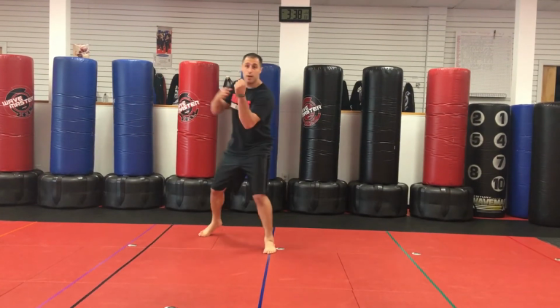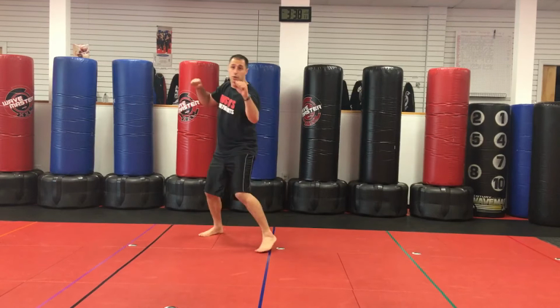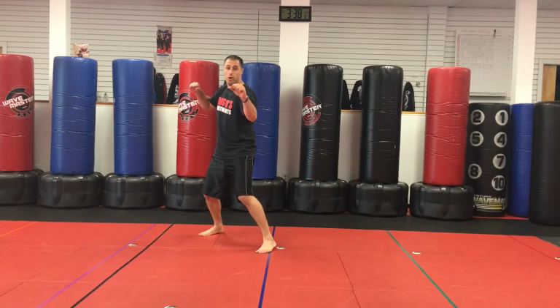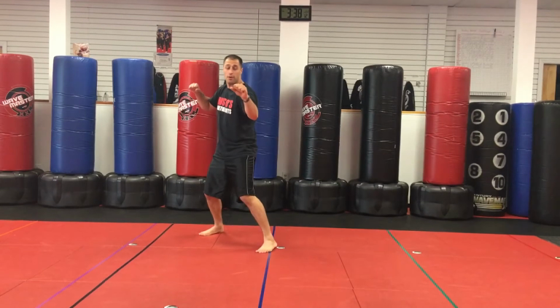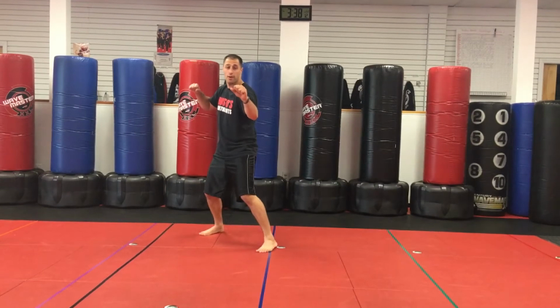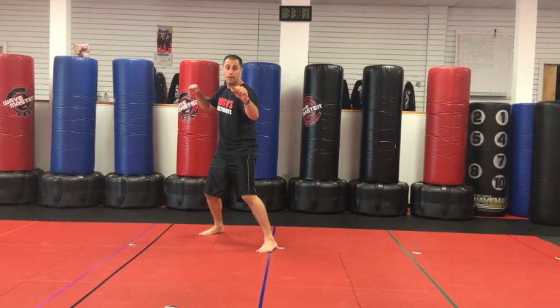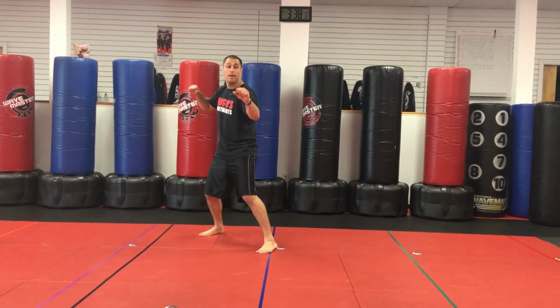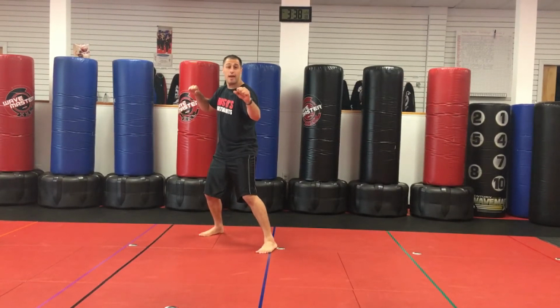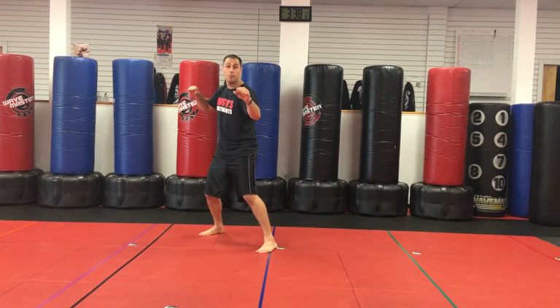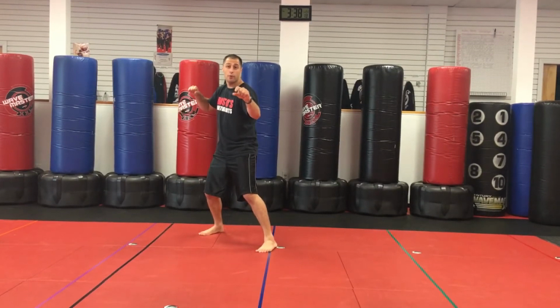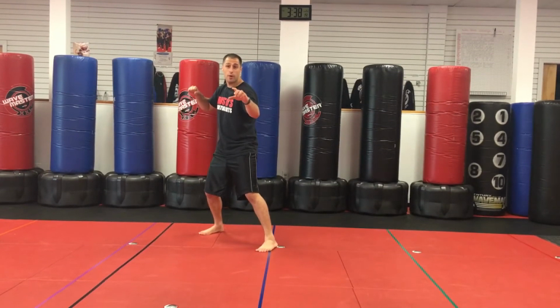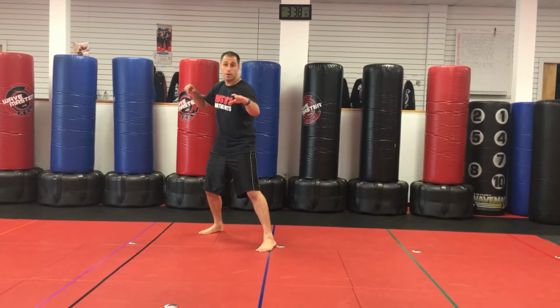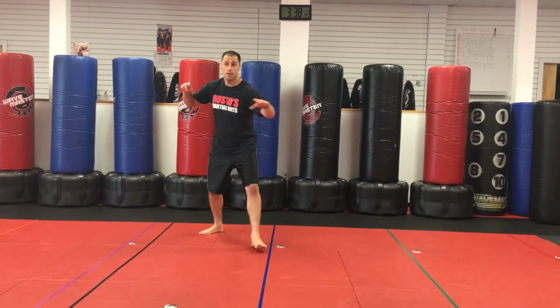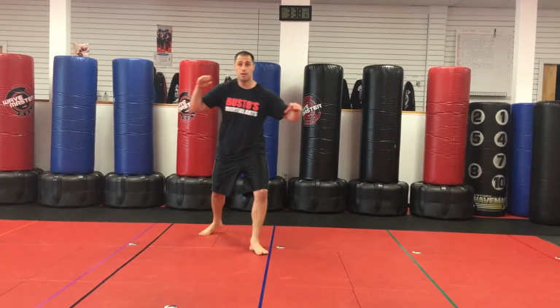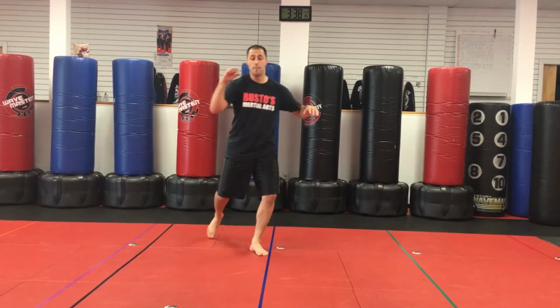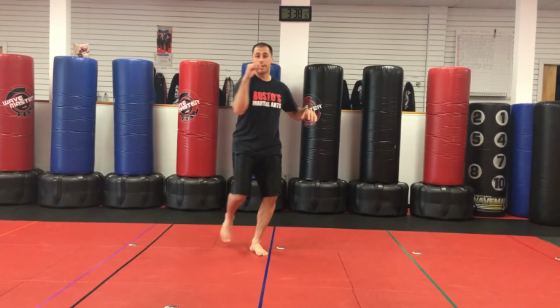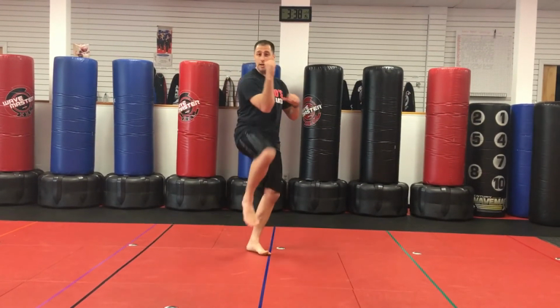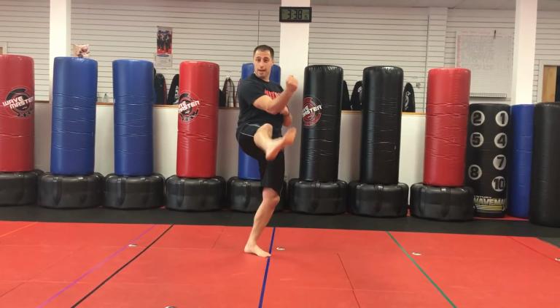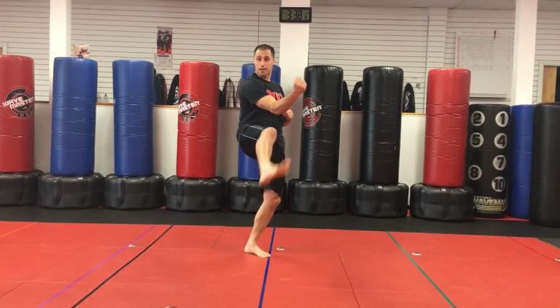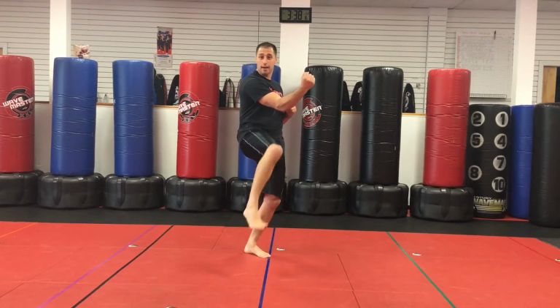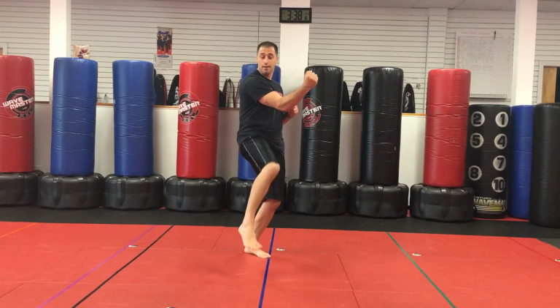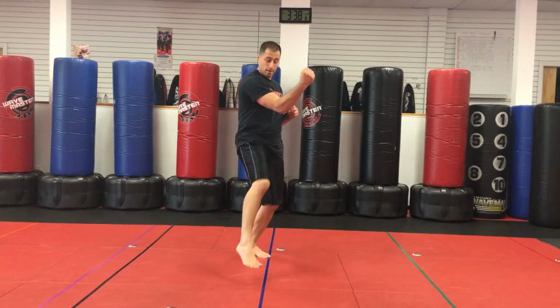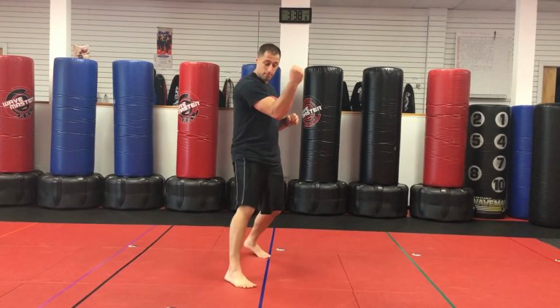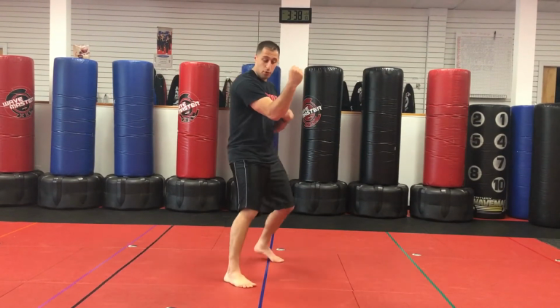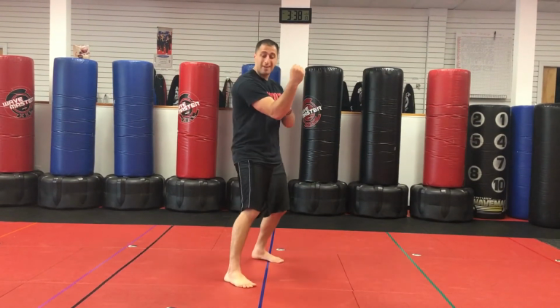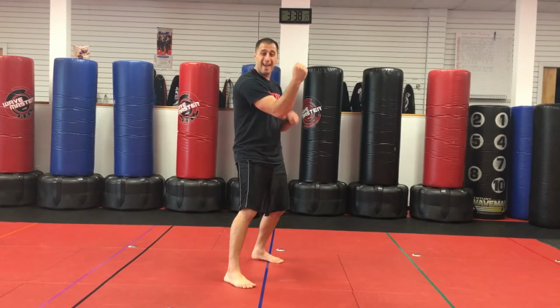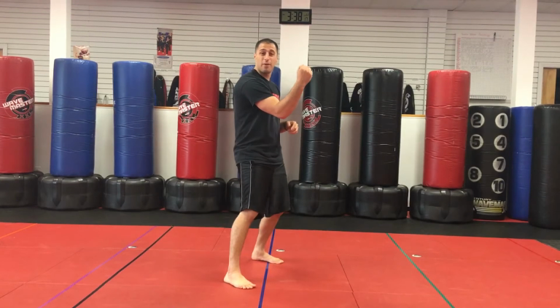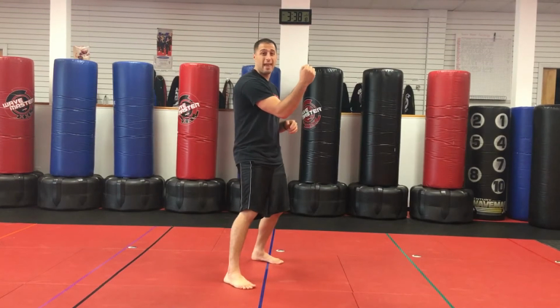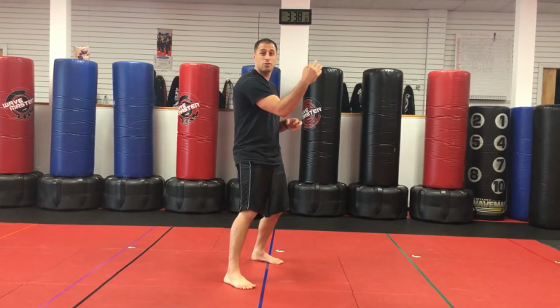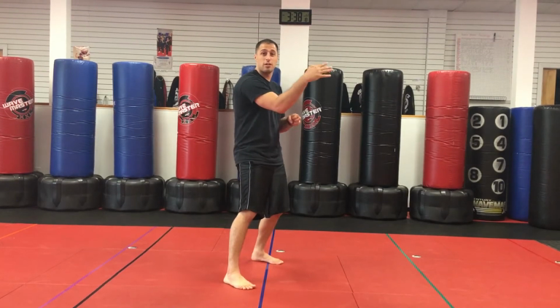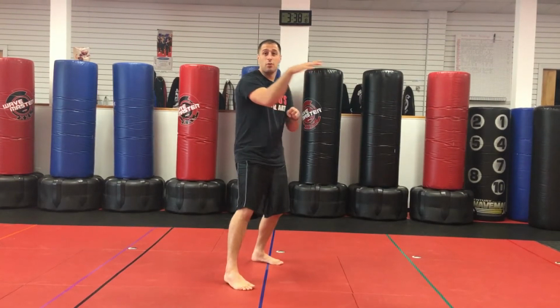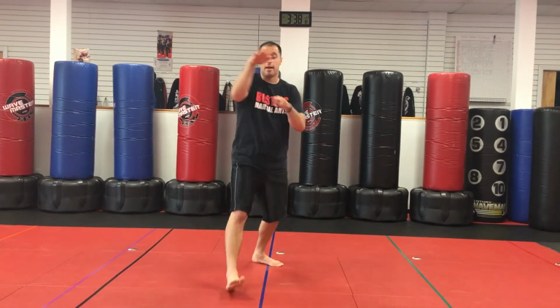We do that first part. Now we go forward, but now we've got to add our kick. Boom — but now hands are still in the way.